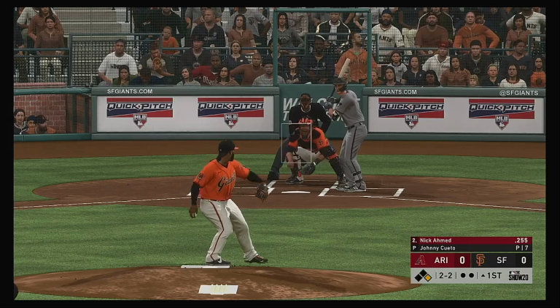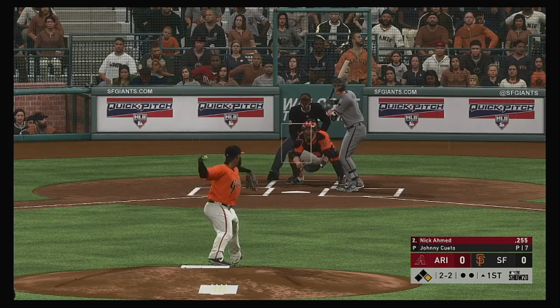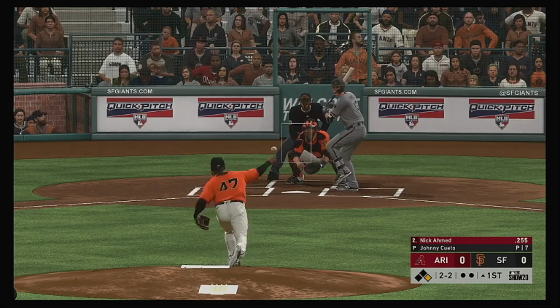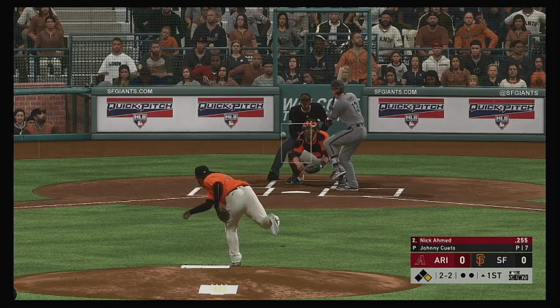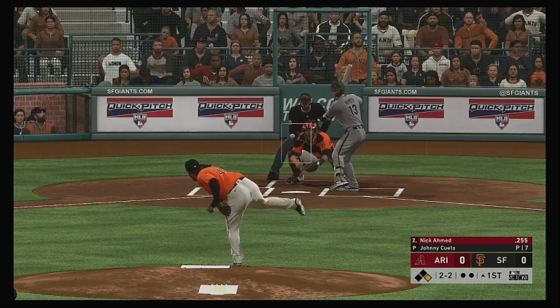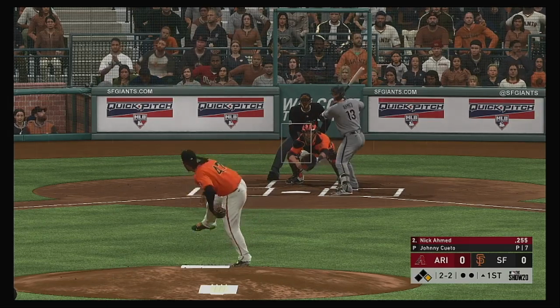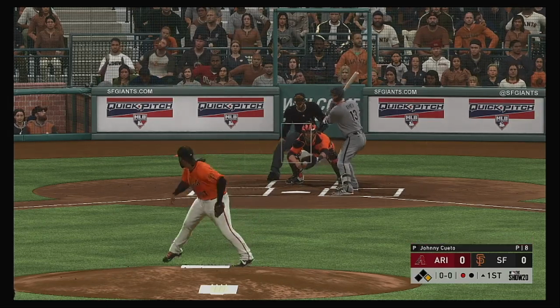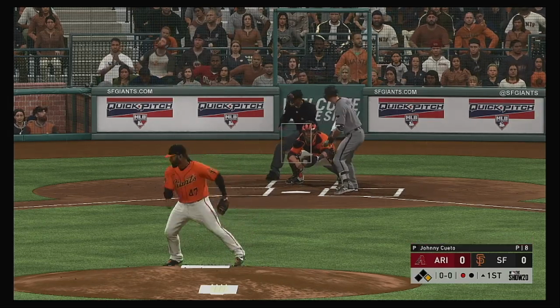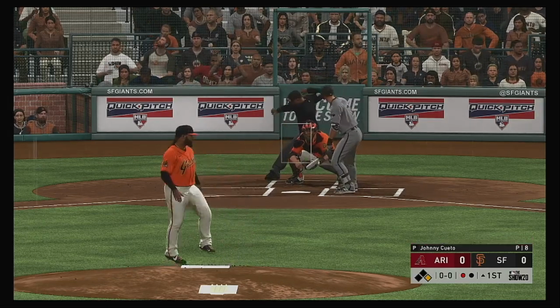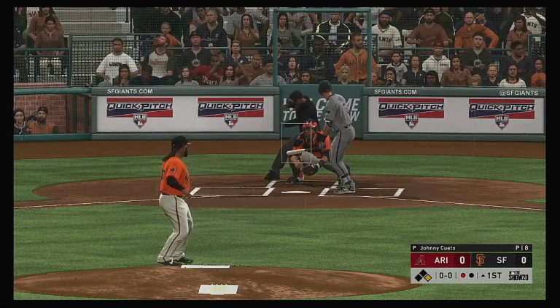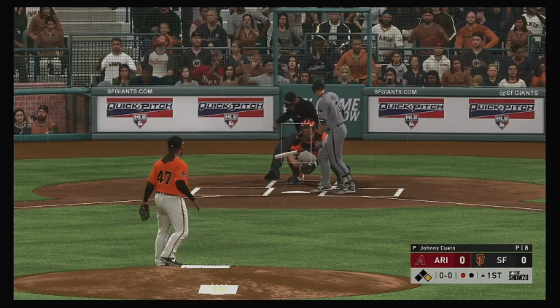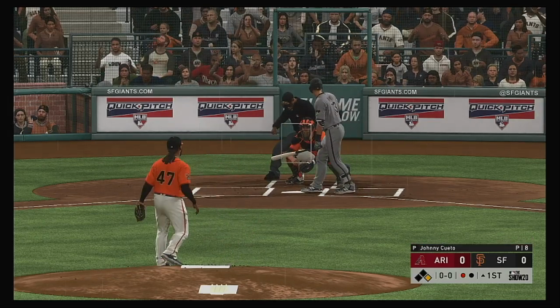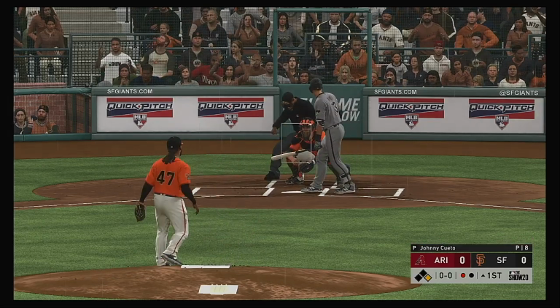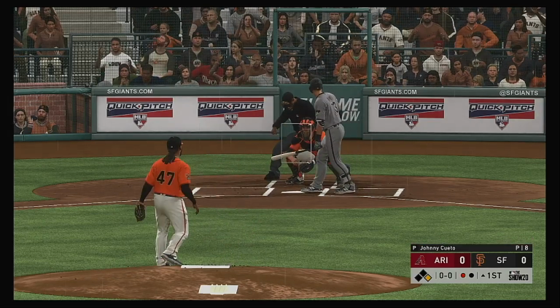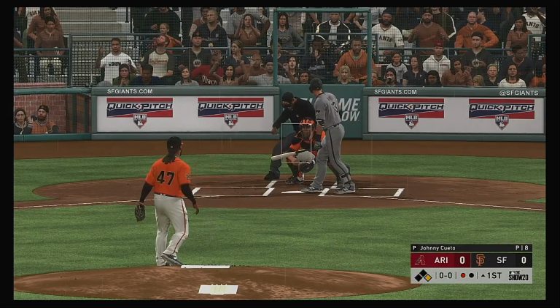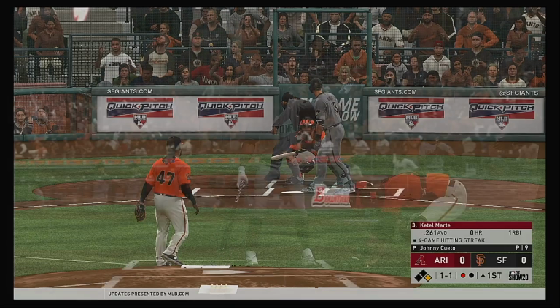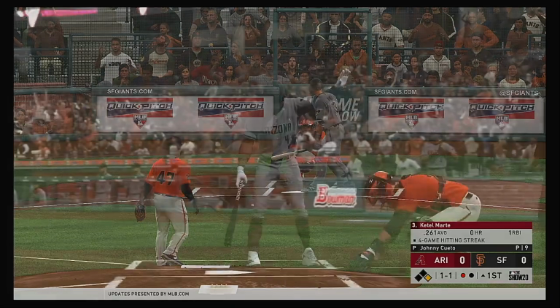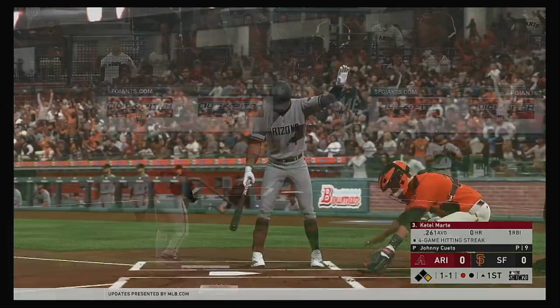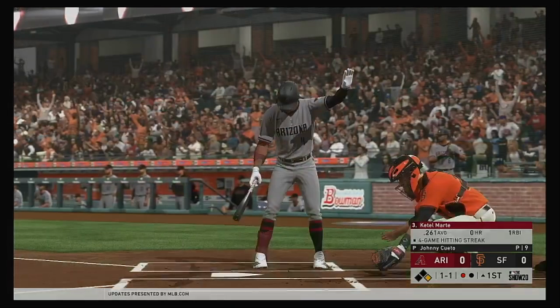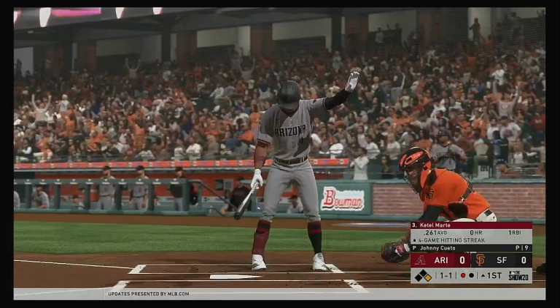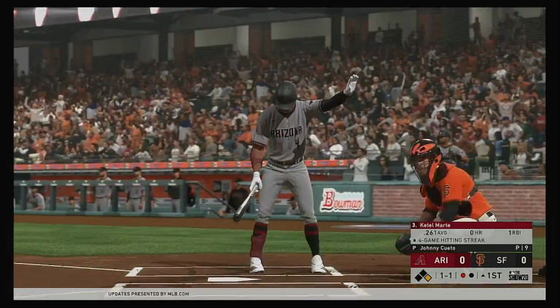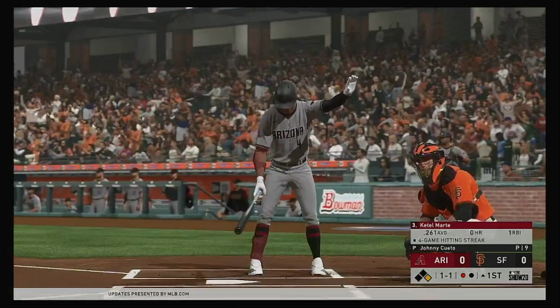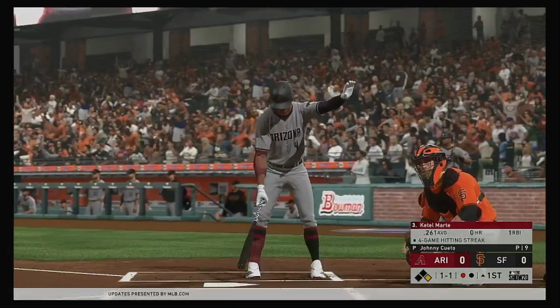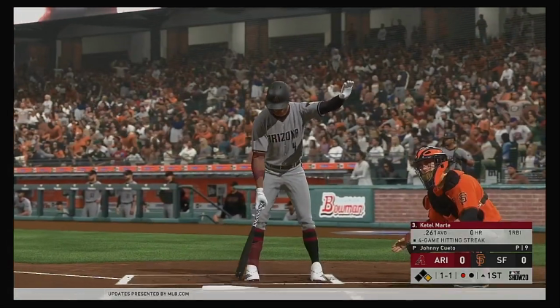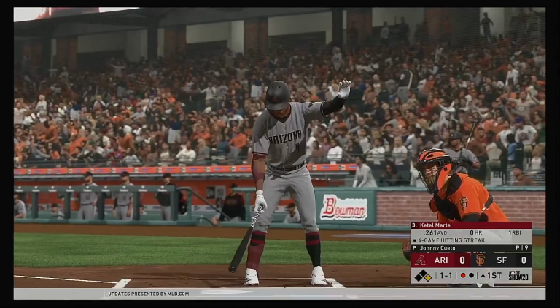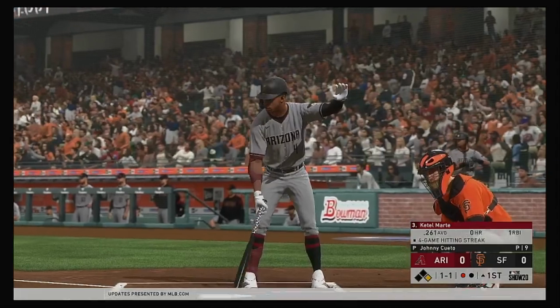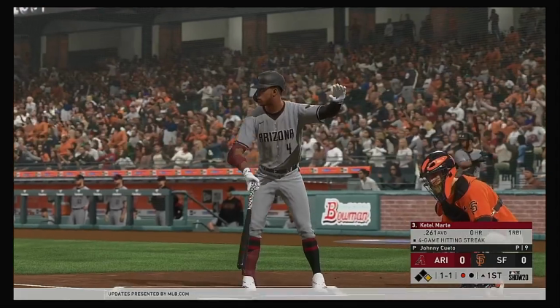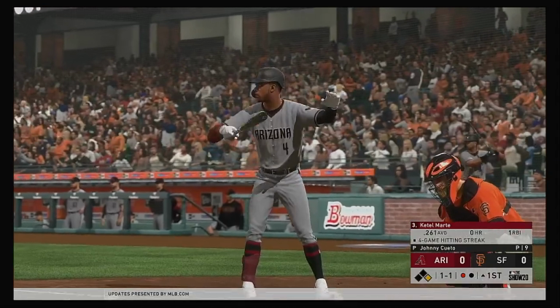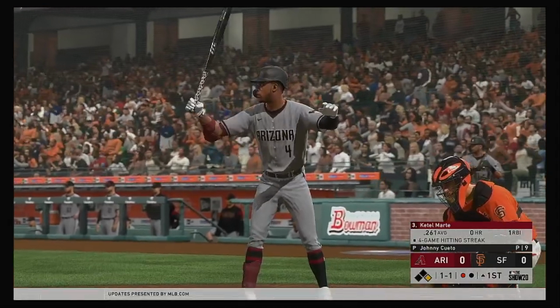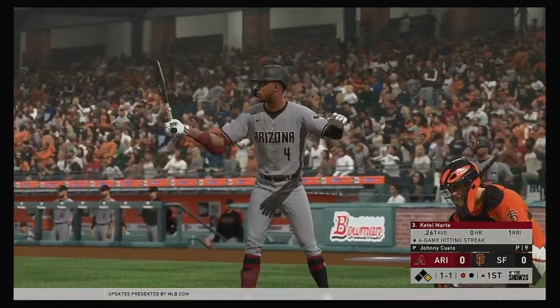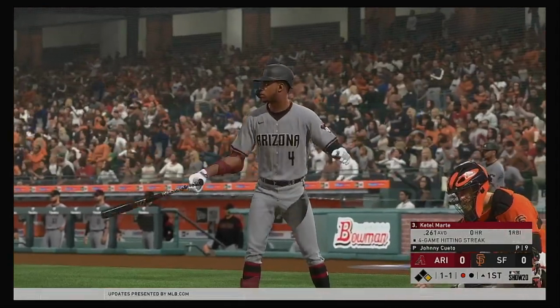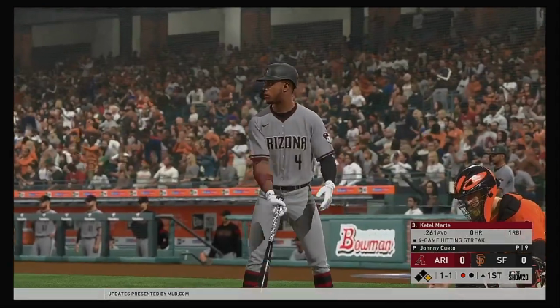At the plate now, Nick Ahmed. A changeup locks him up as he looks at strike three called. One away.